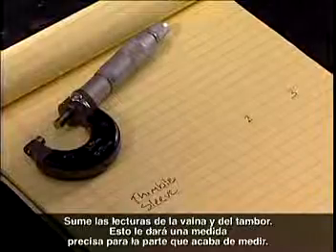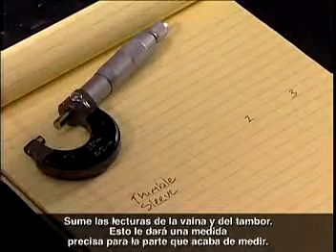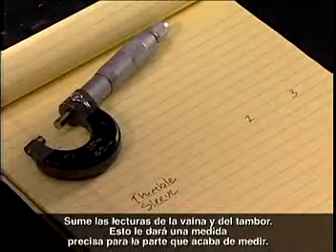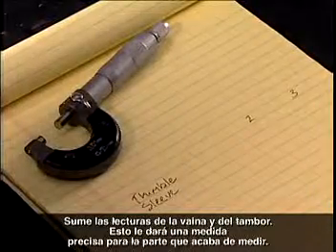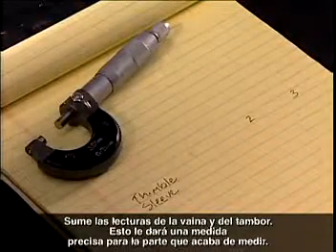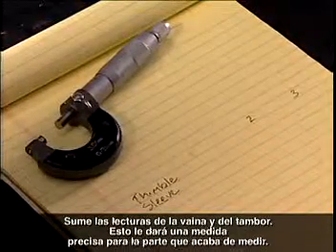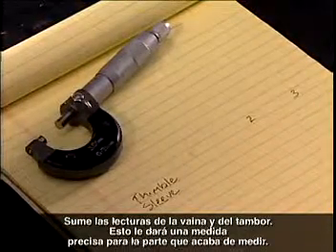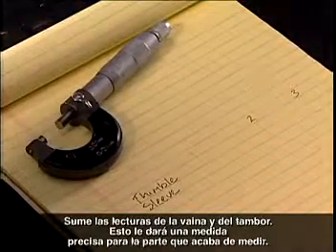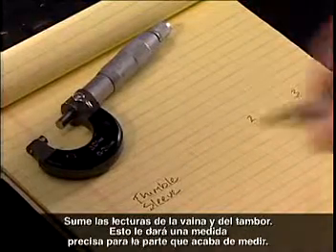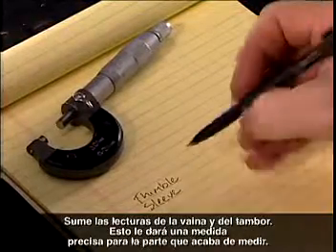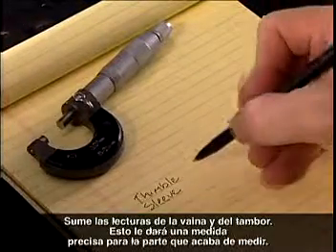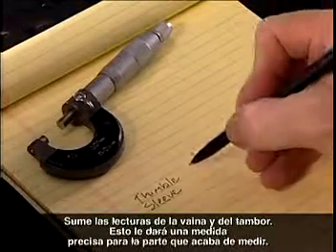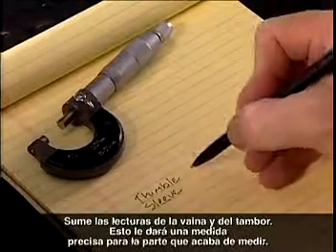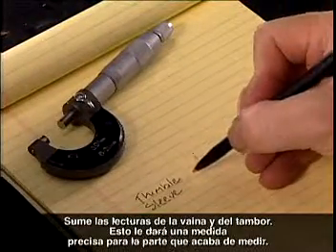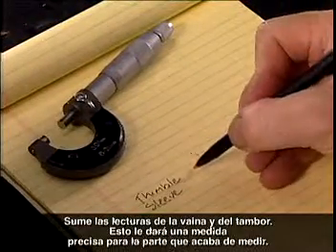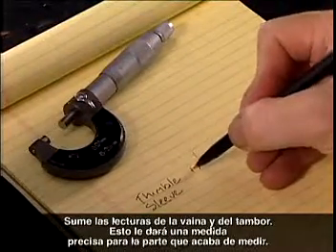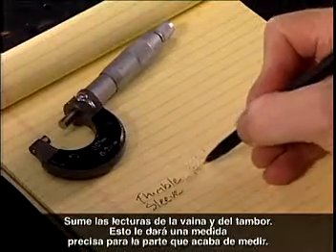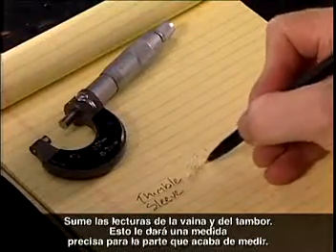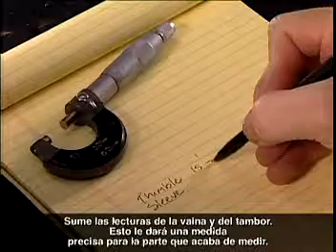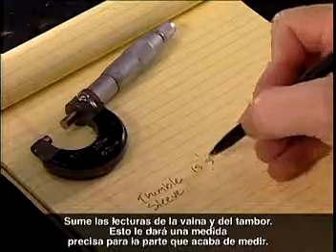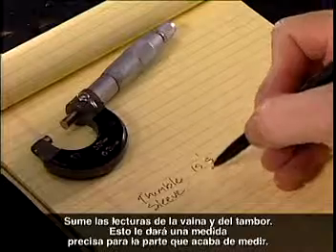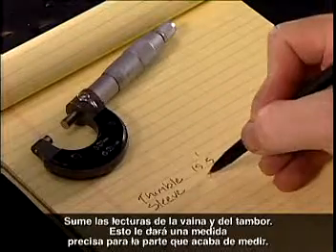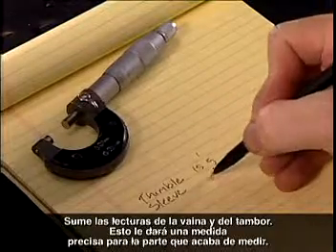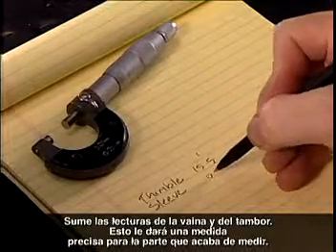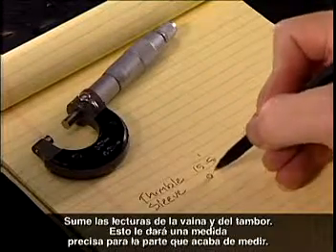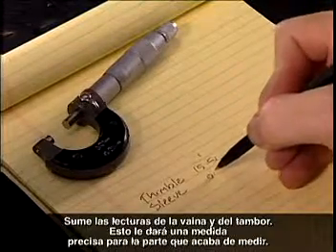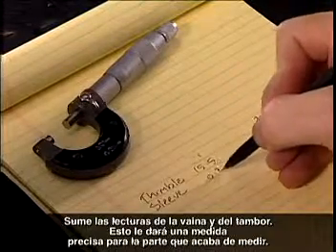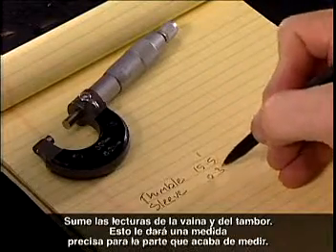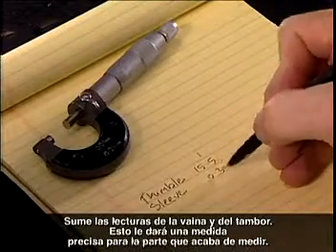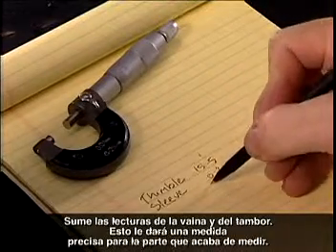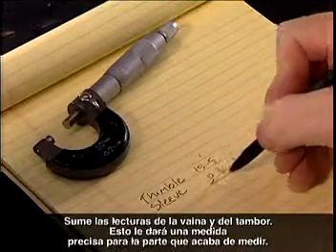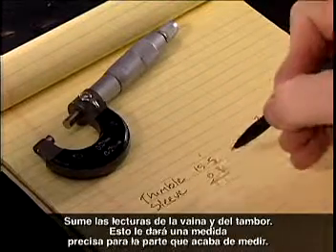Add the sleeve and thimble readings. This will give an accurate reading for the part you have just measured.